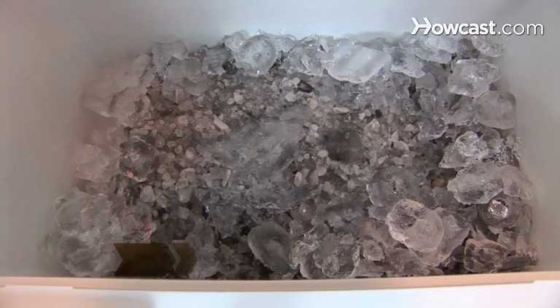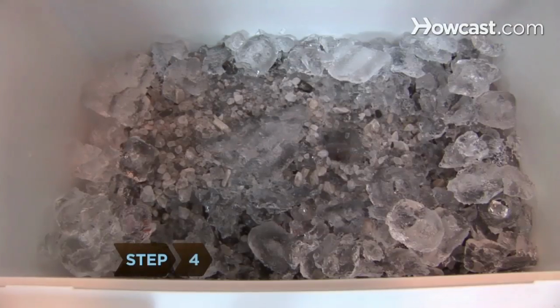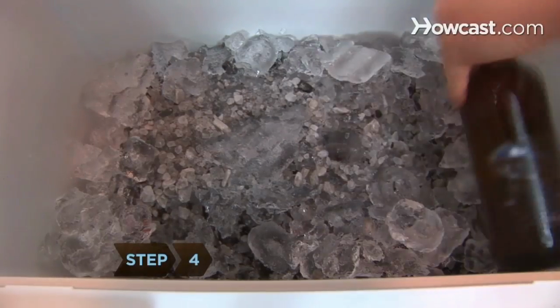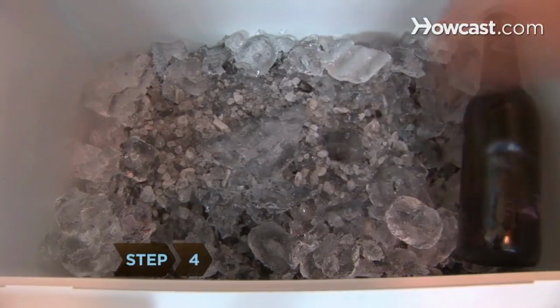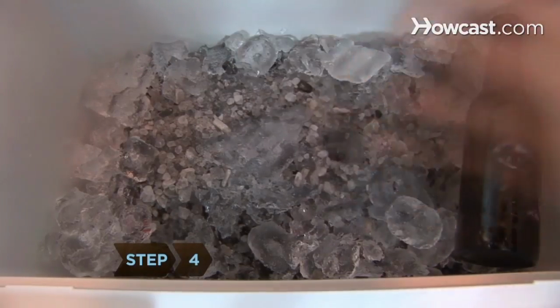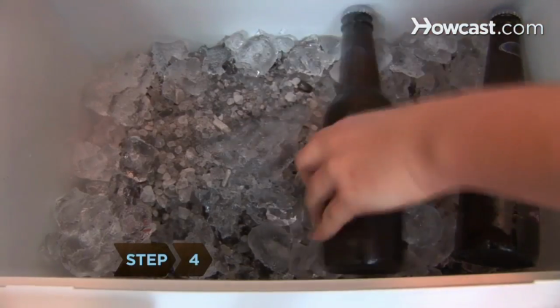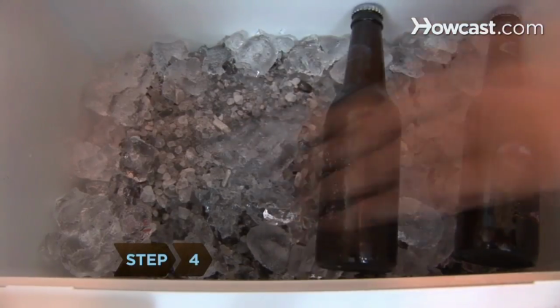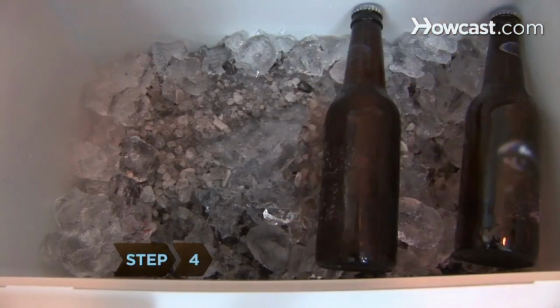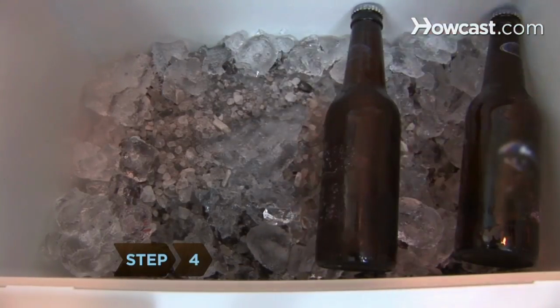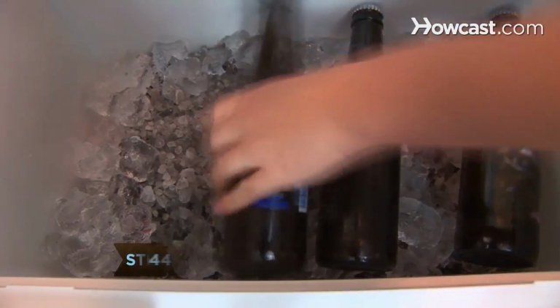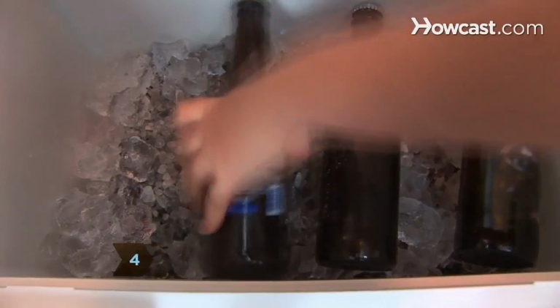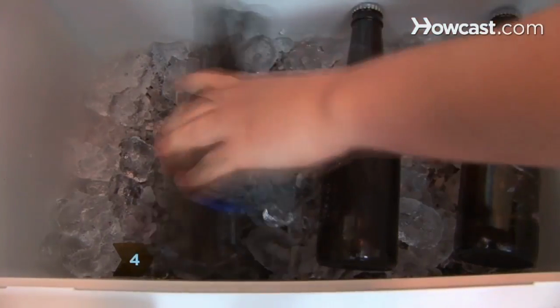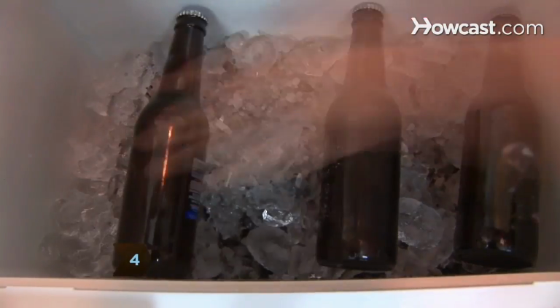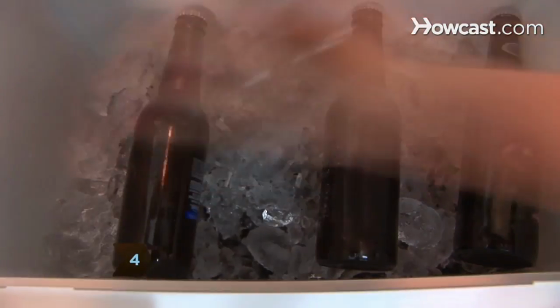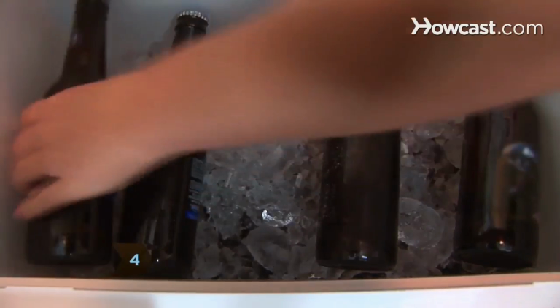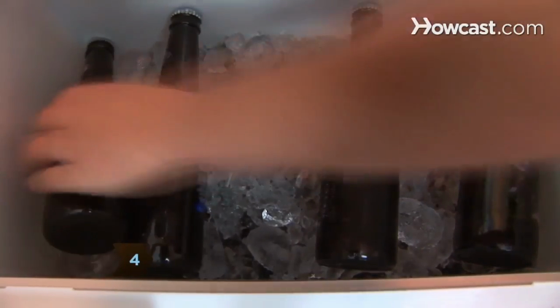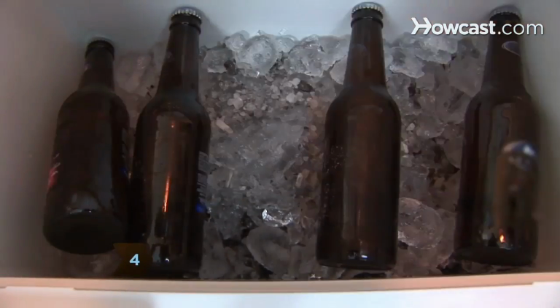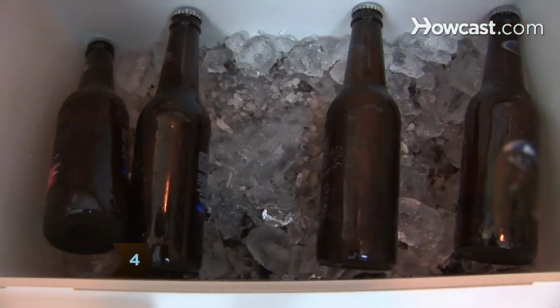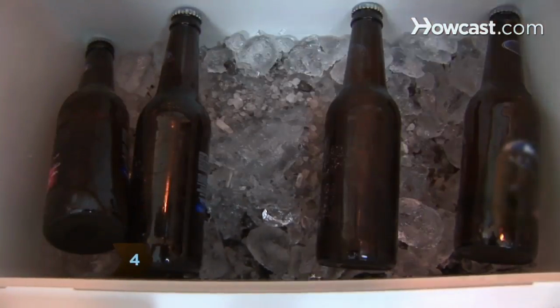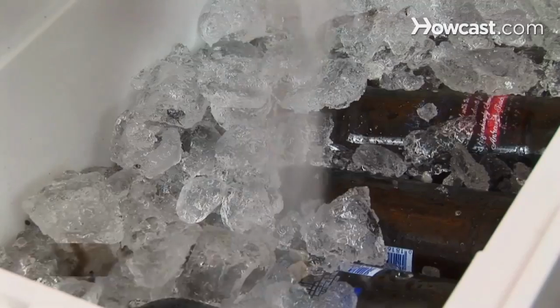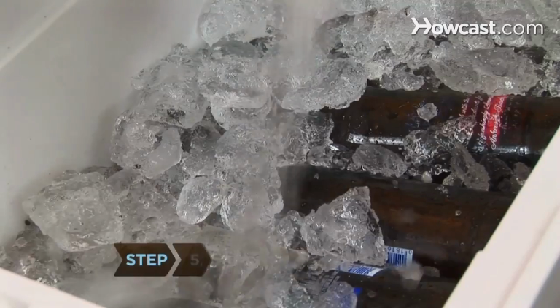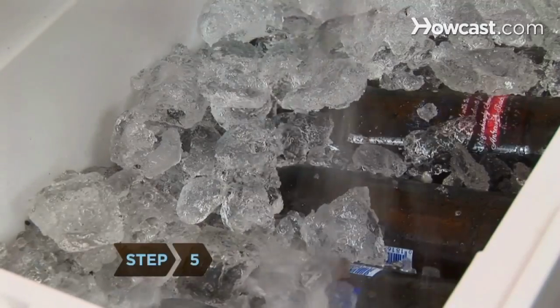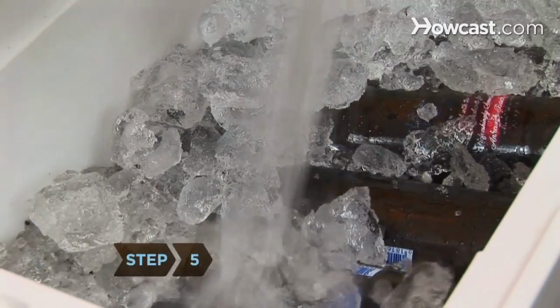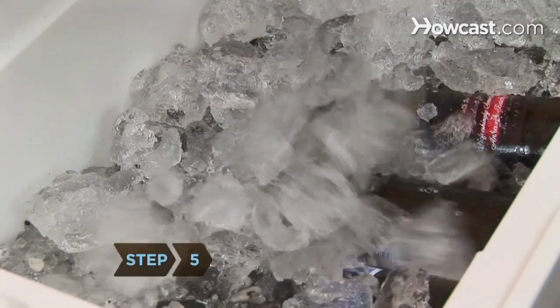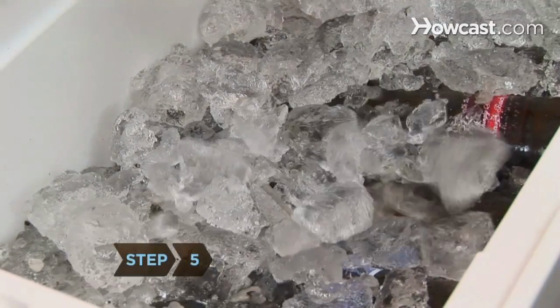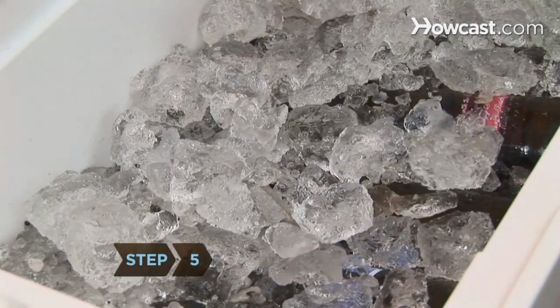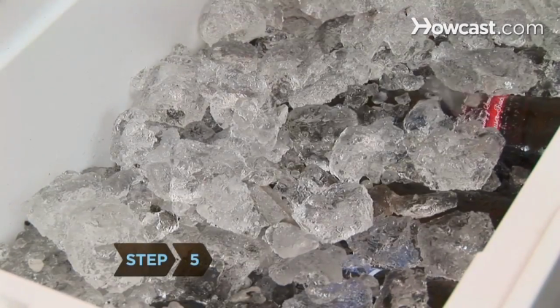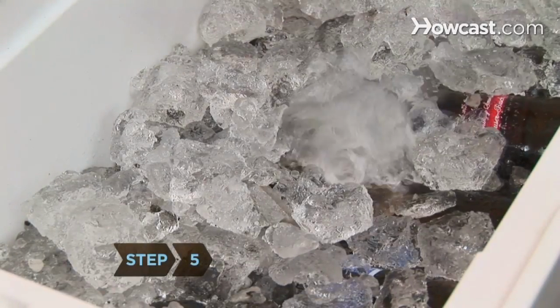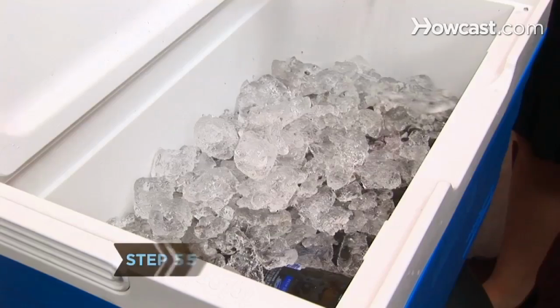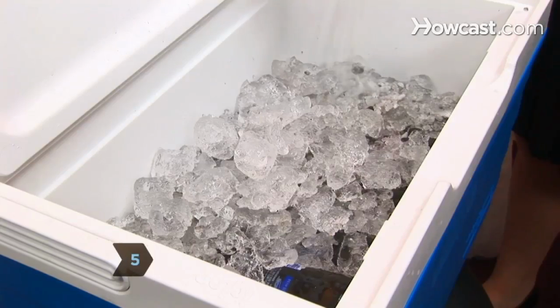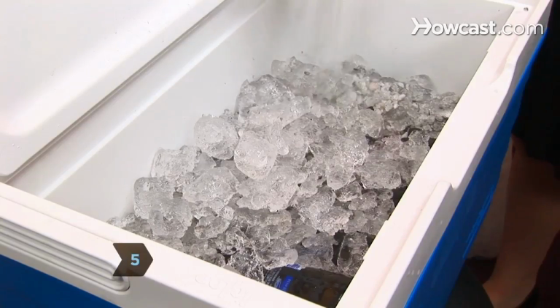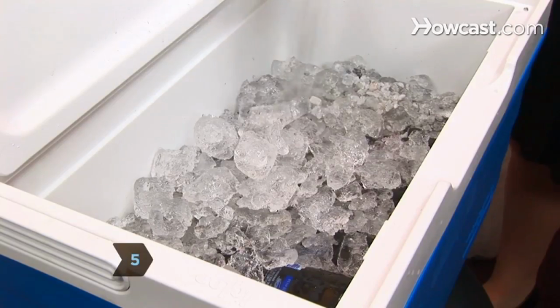Step 4. Neatly stack a second layer of beer into the cooler. Step 5. Apply more ice and rock salt.